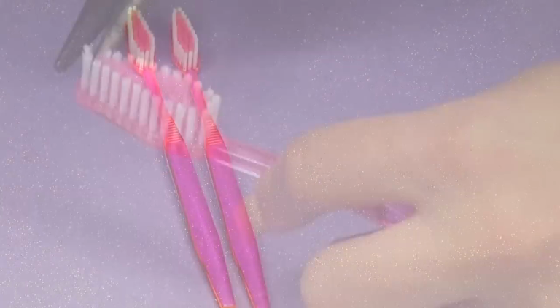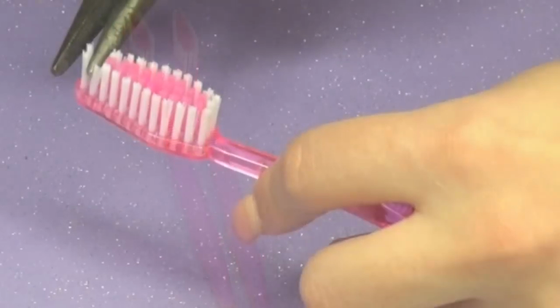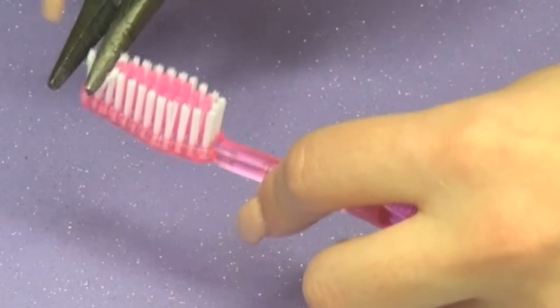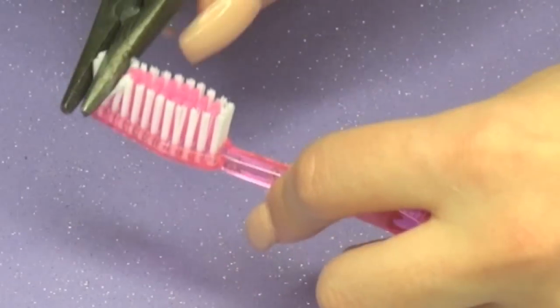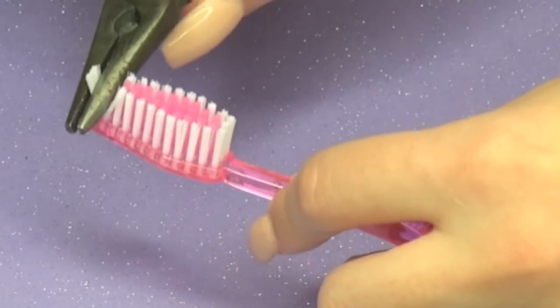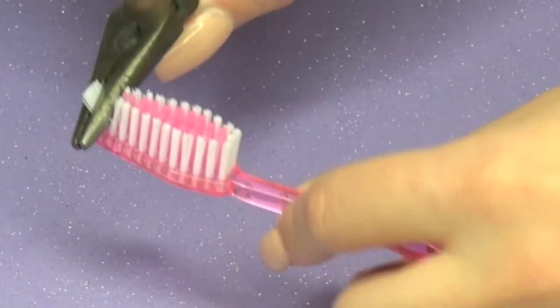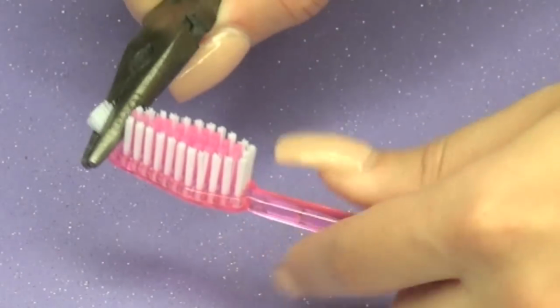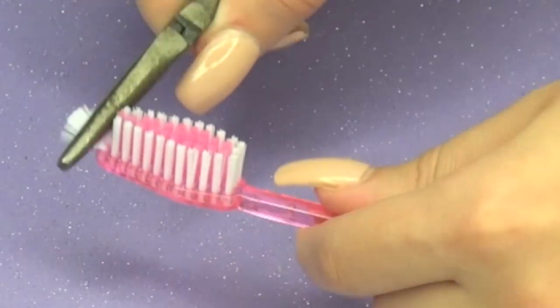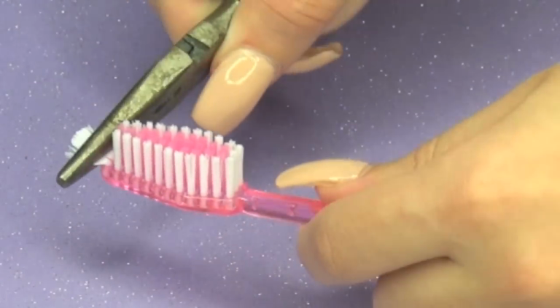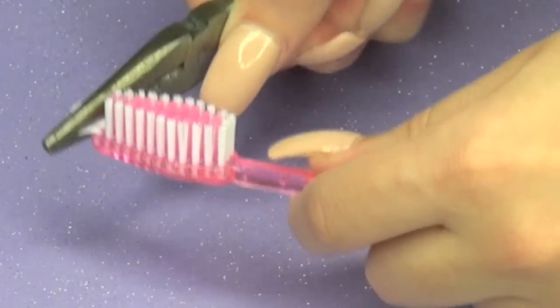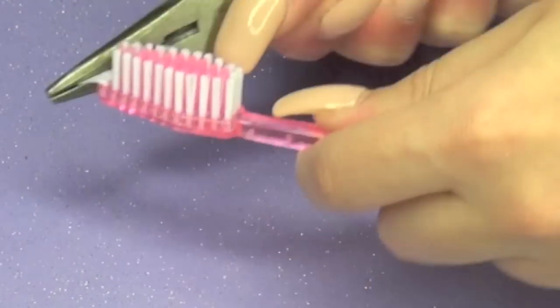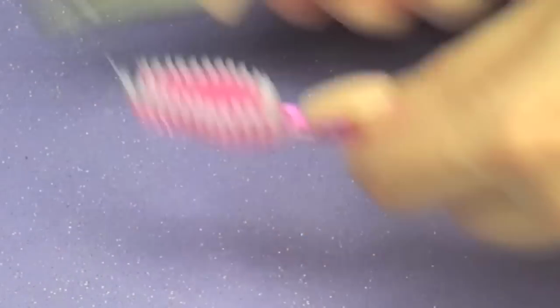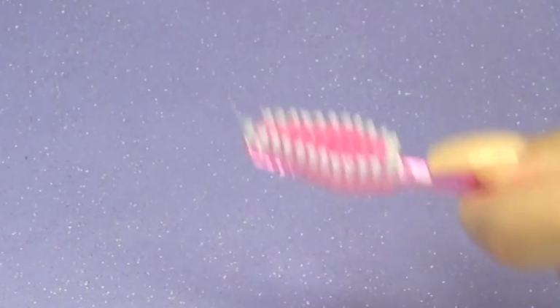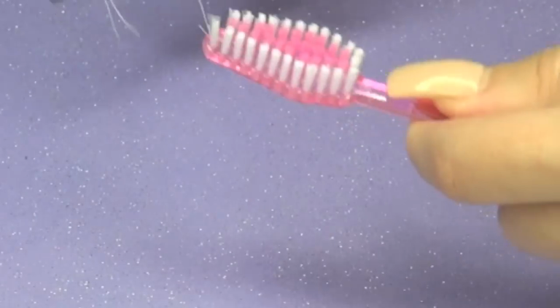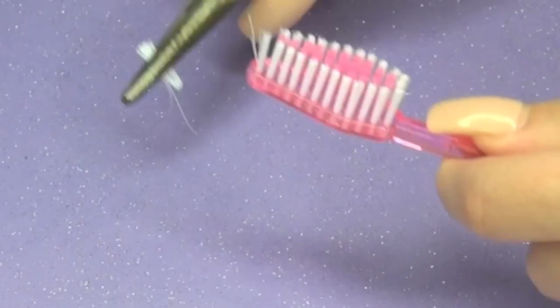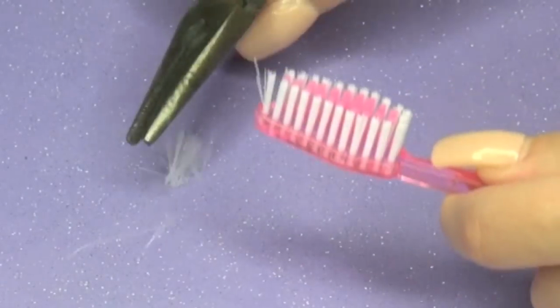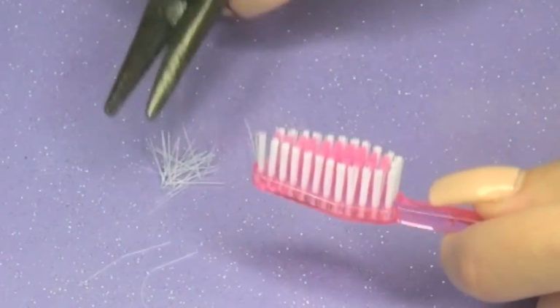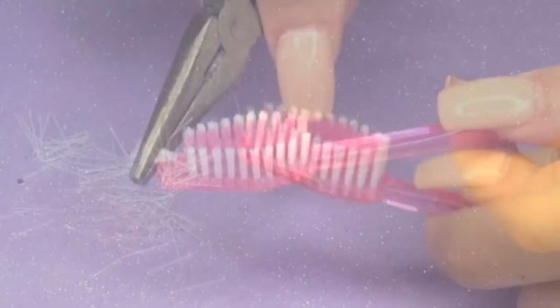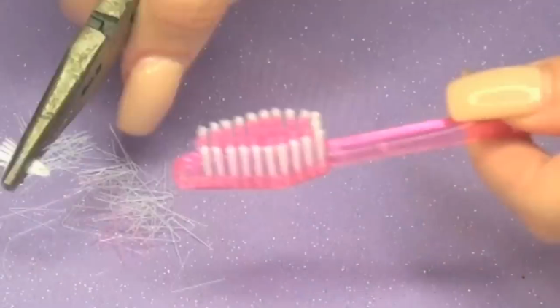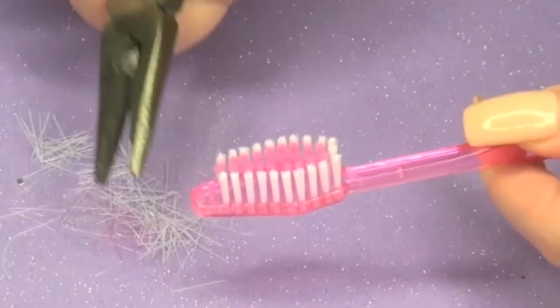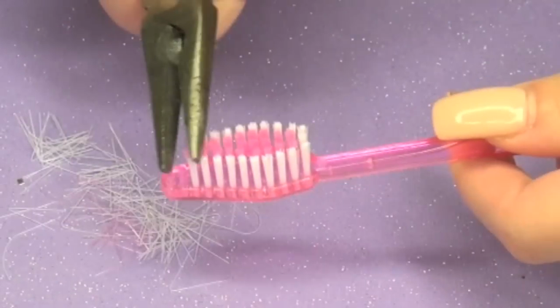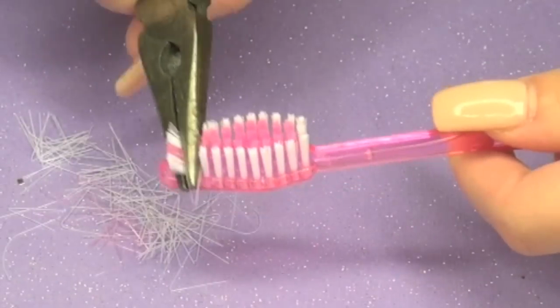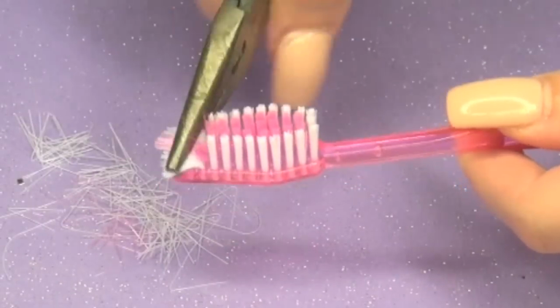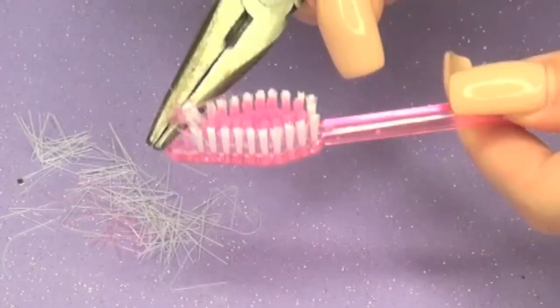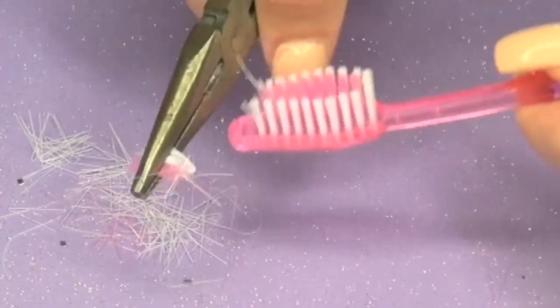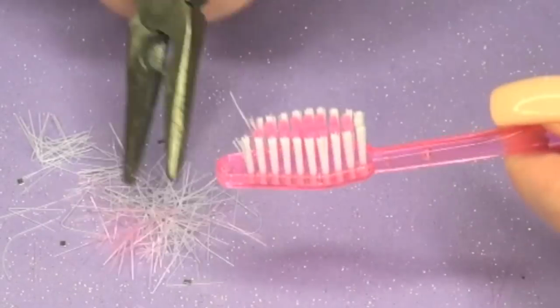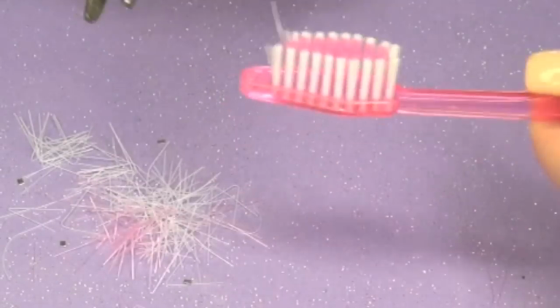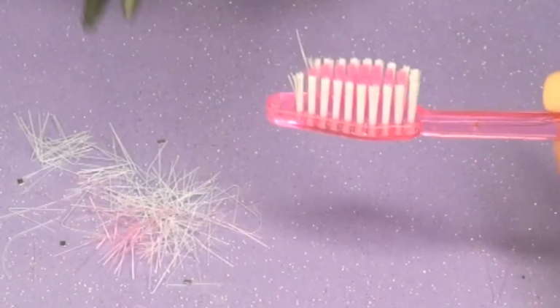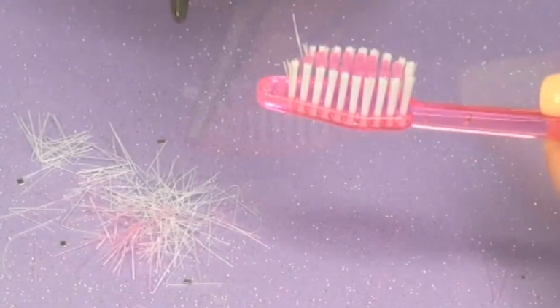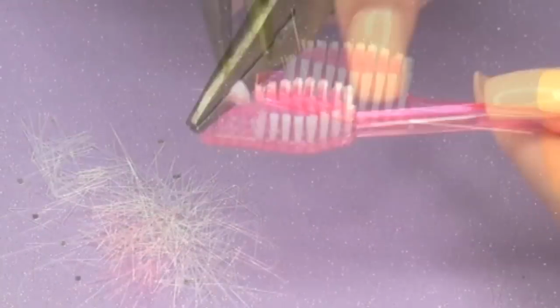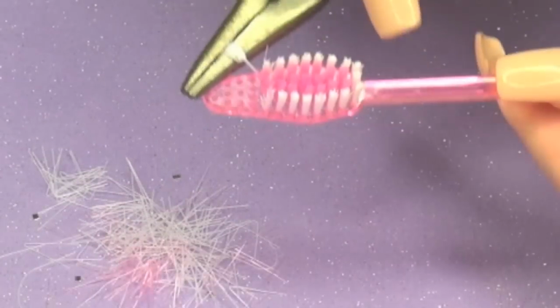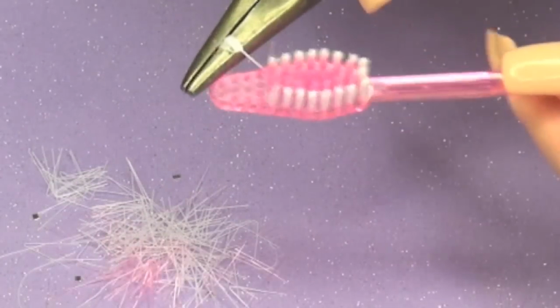Now to begin, I'm going to take my pliers and start tearing off the little bristles from the toothbrush.